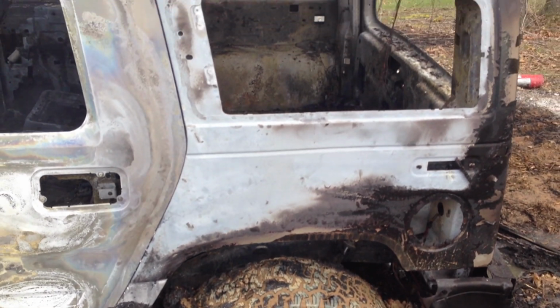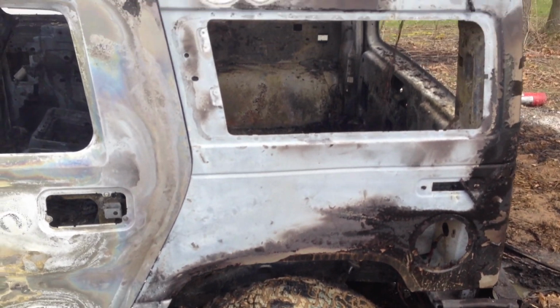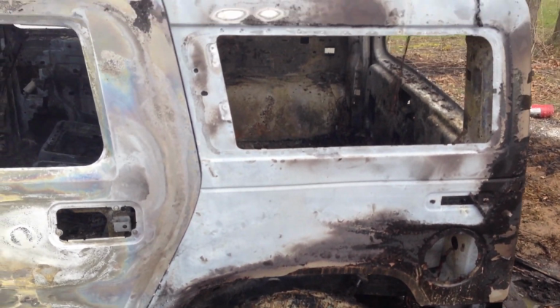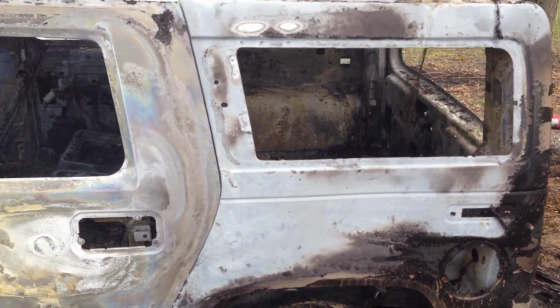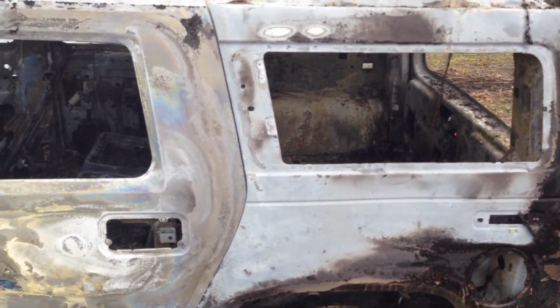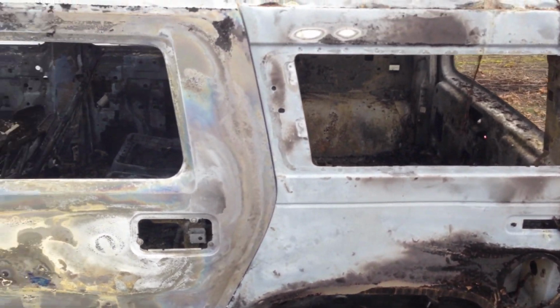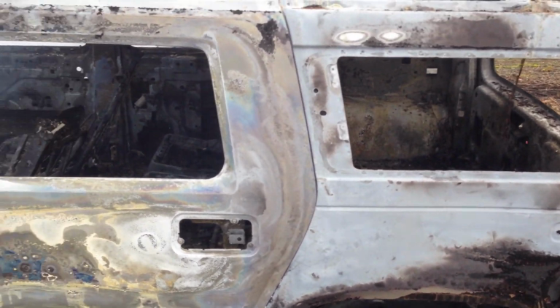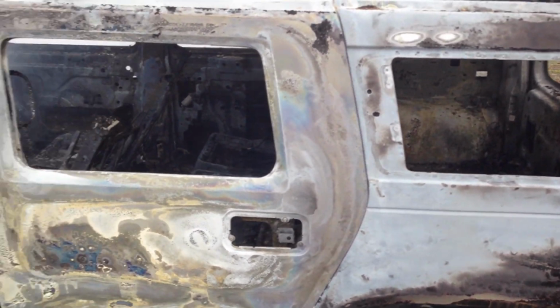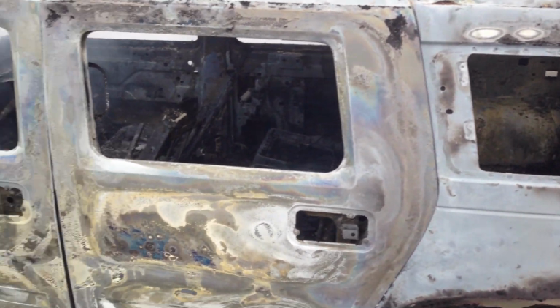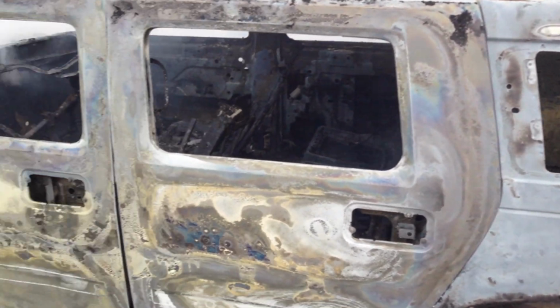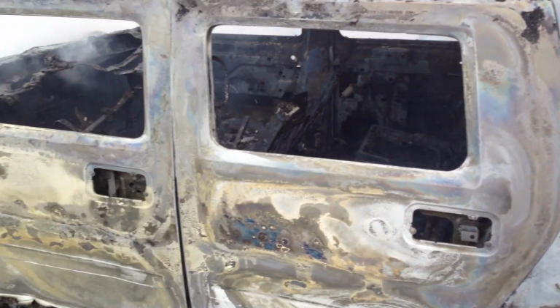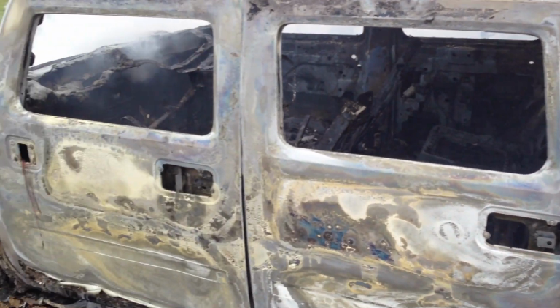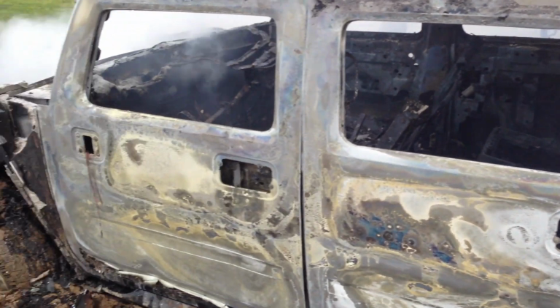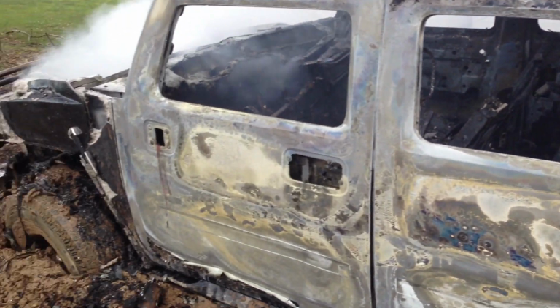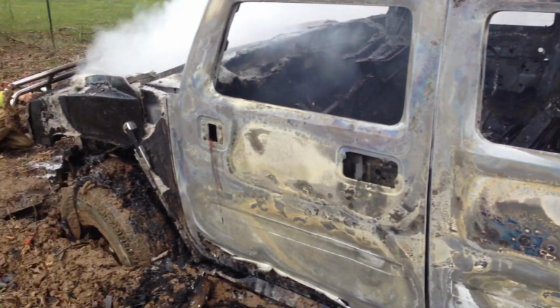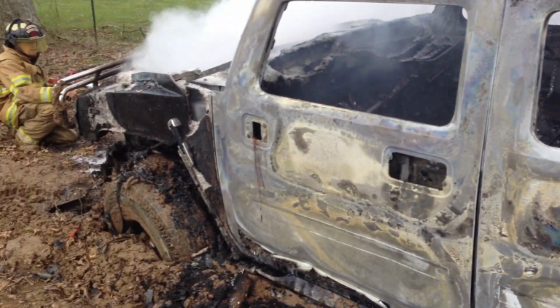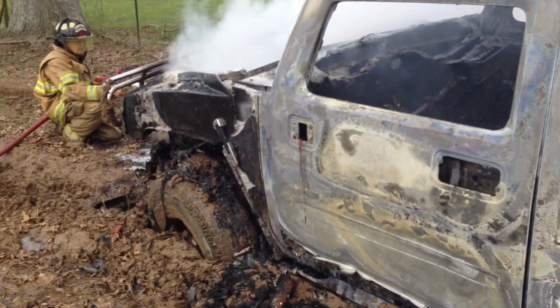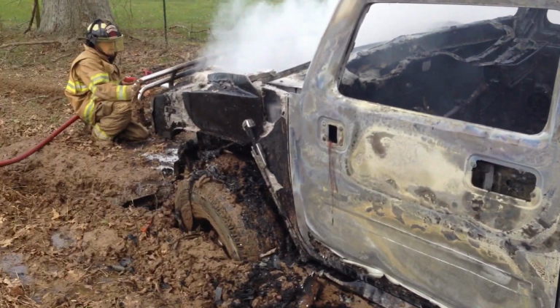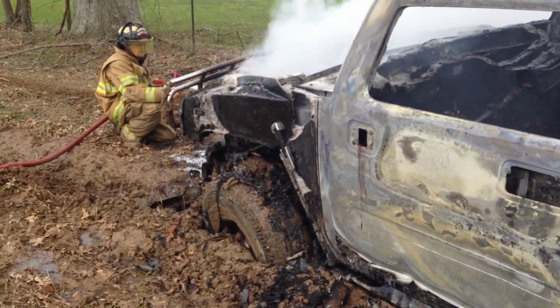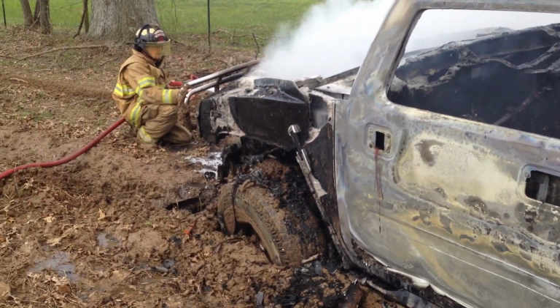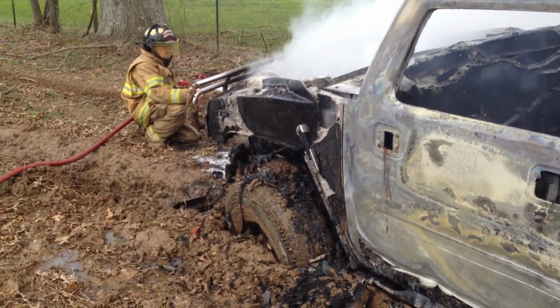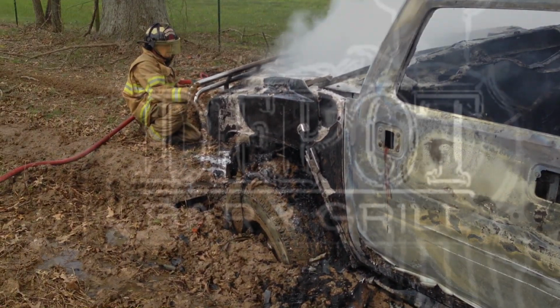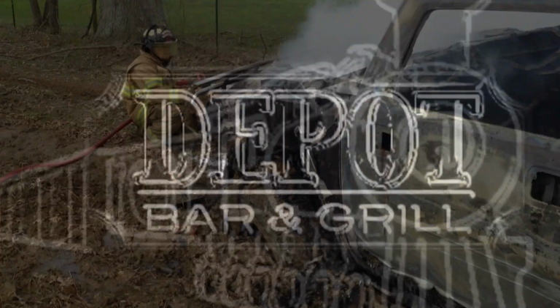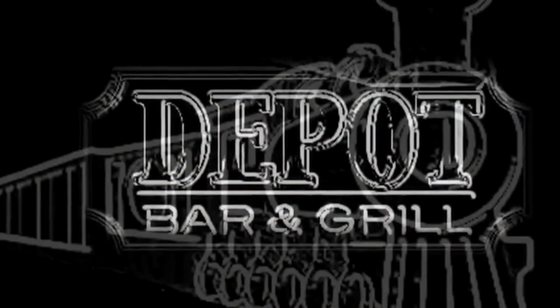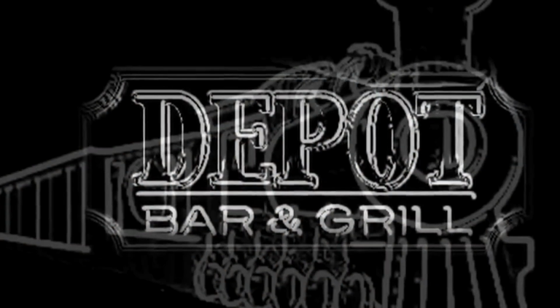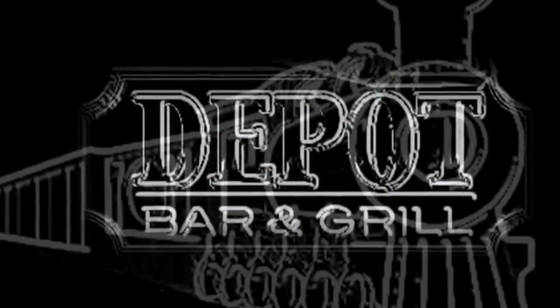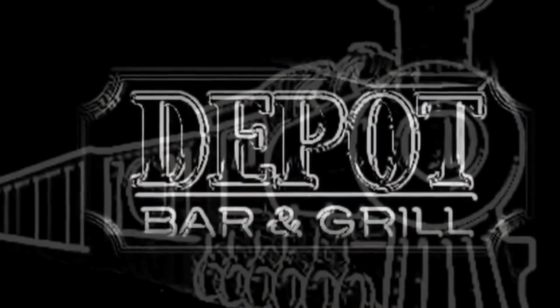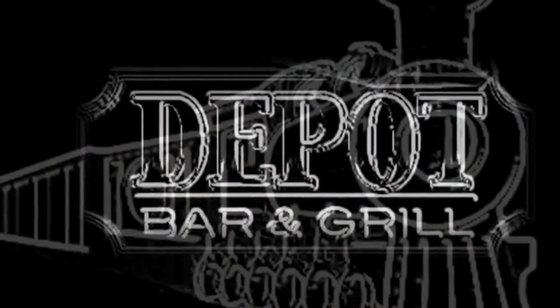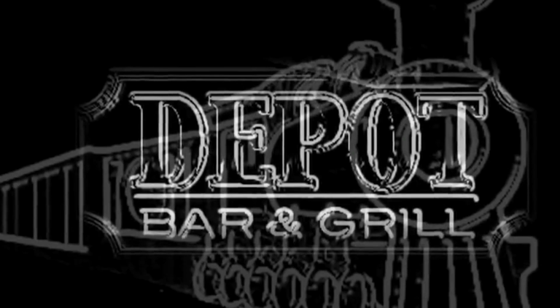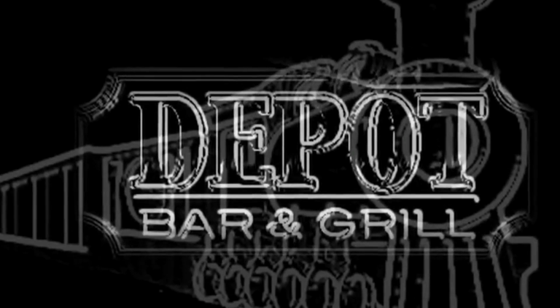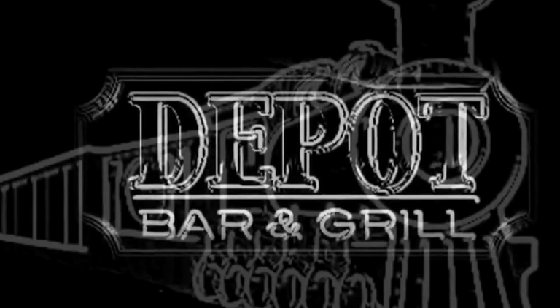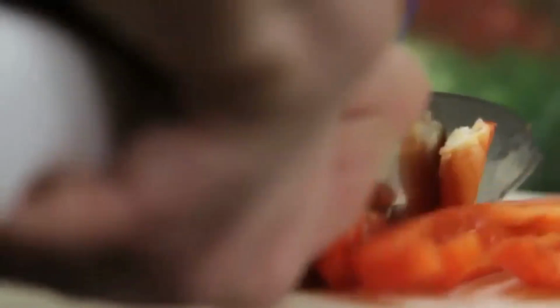This has been Jim Ball reporting for Smokey Barn News in Springfield.